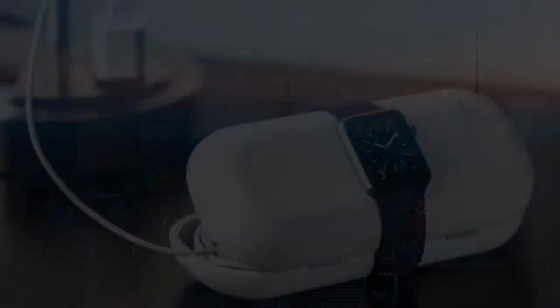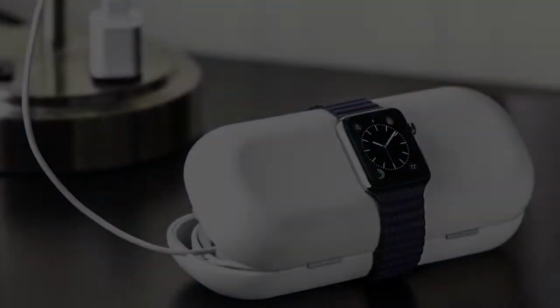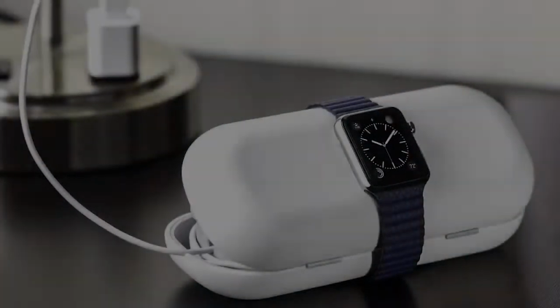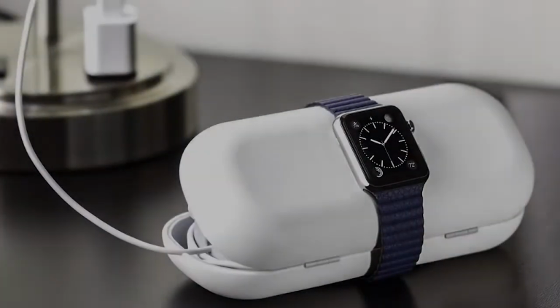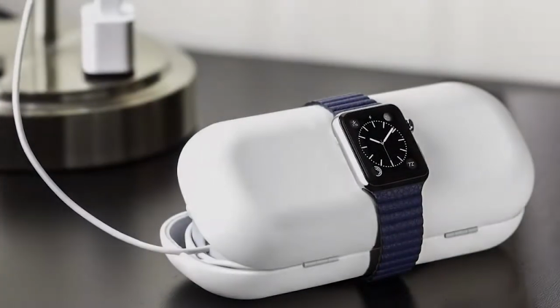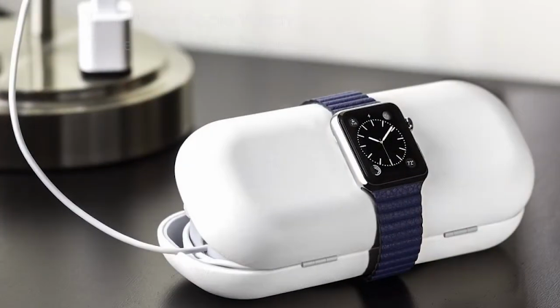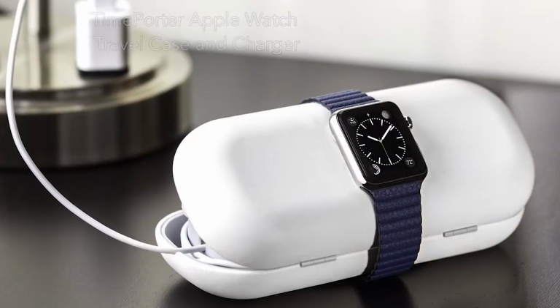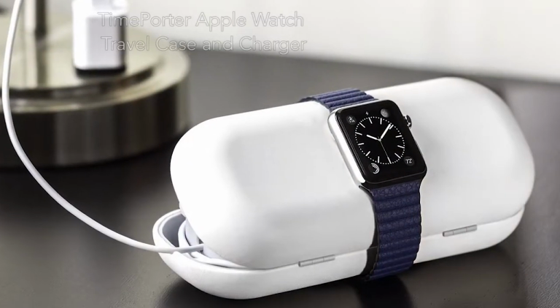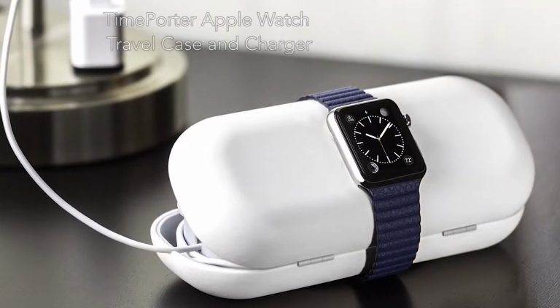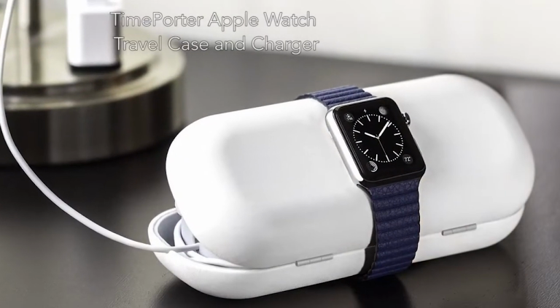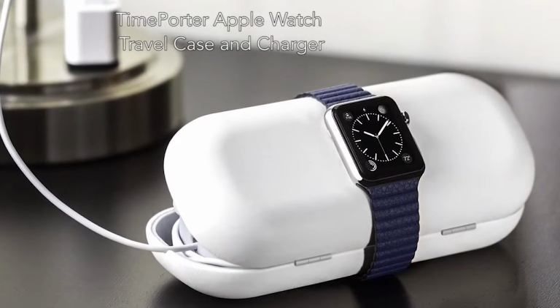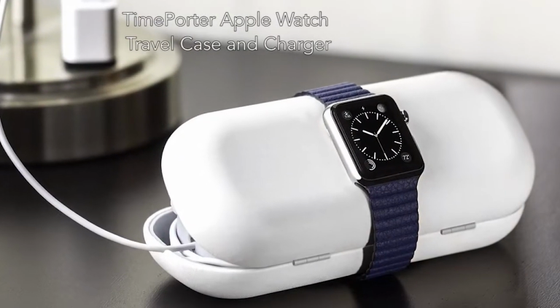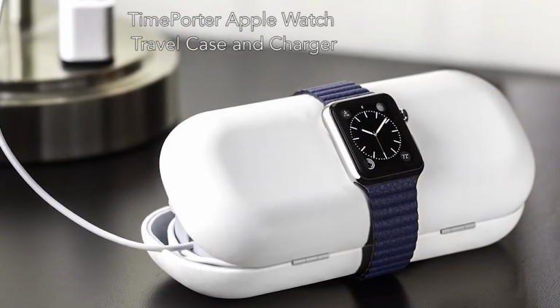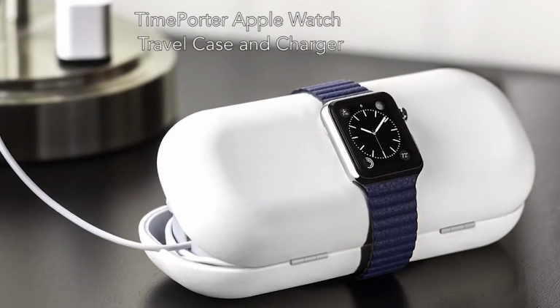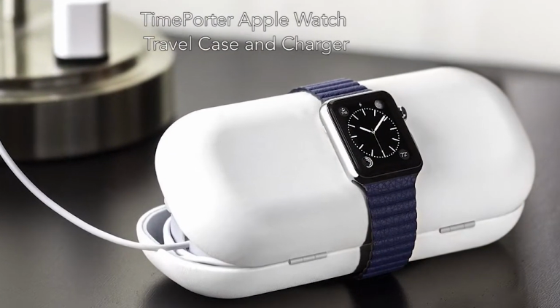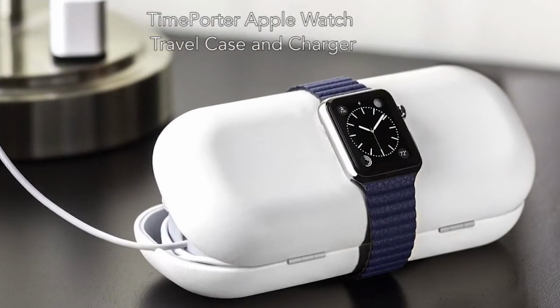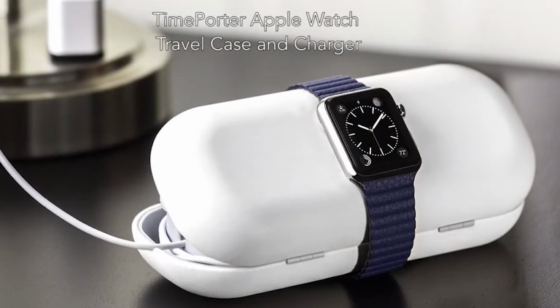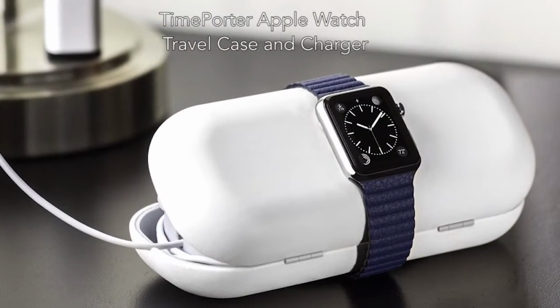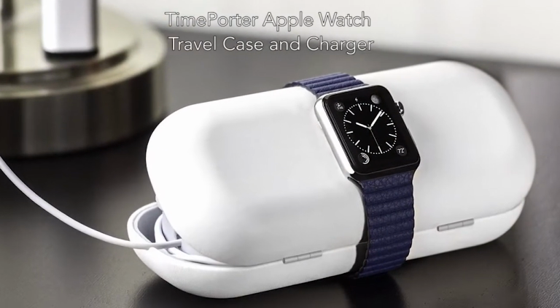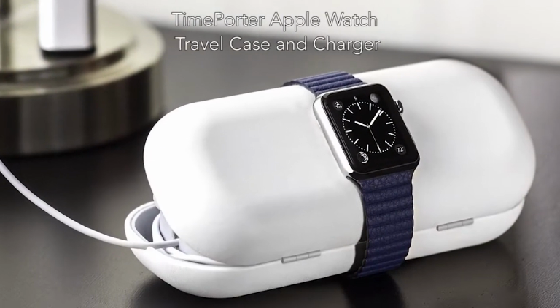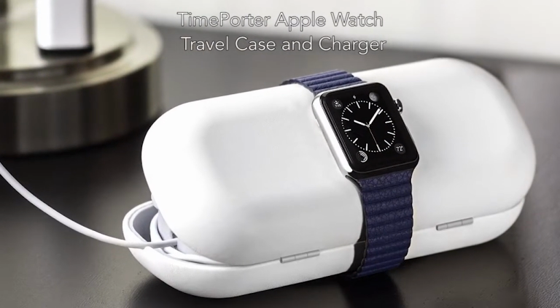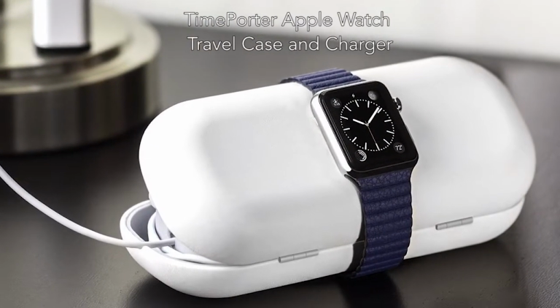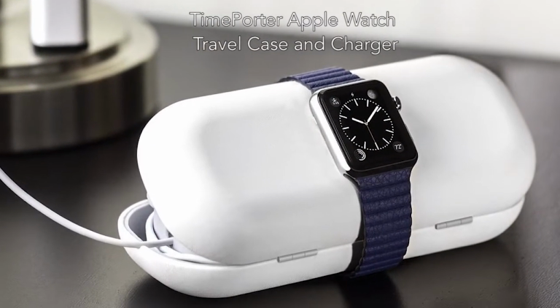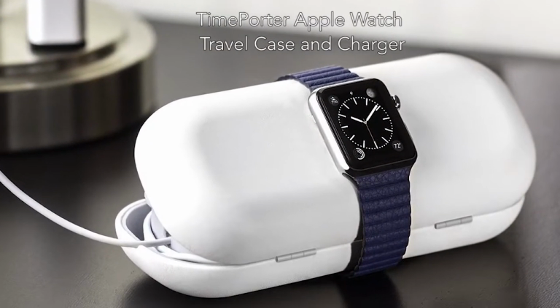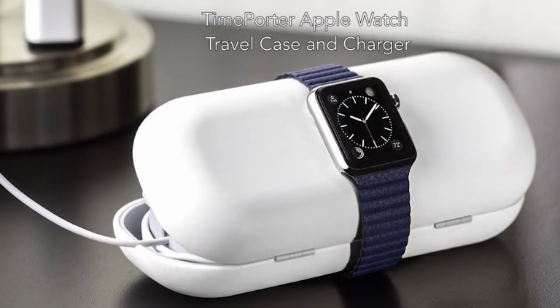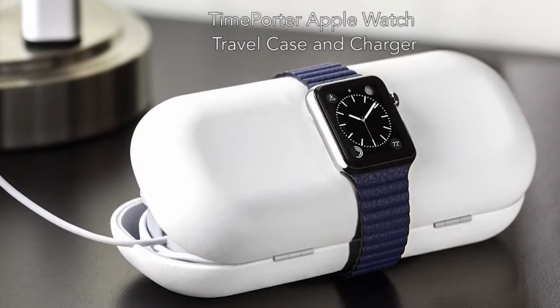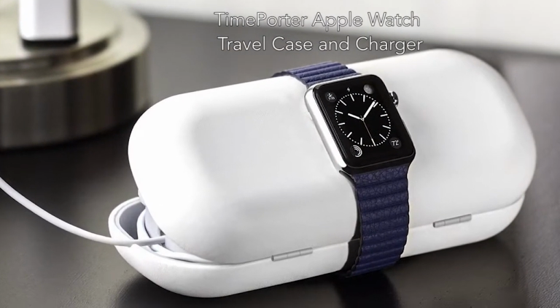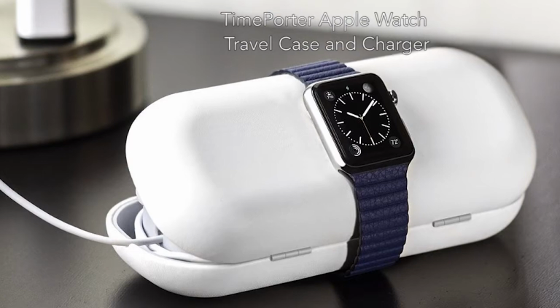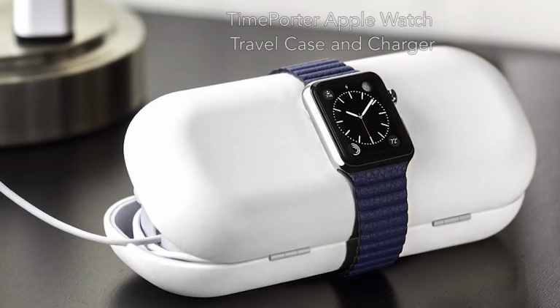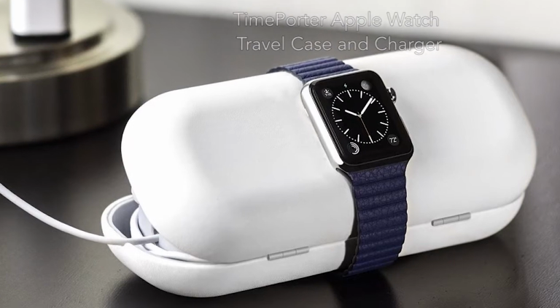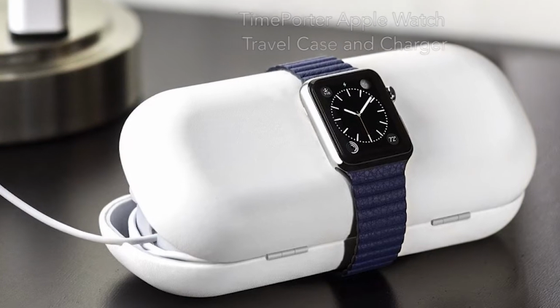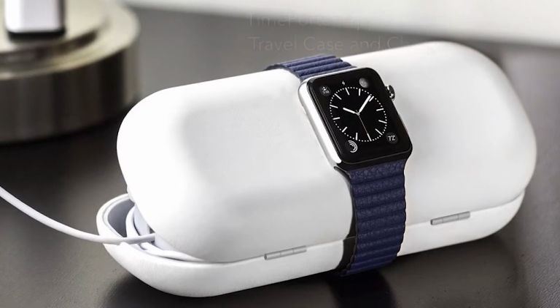First, we have the Time Quarter Apple Watch Travel Case and Charger, which can keep your Apple Watch safe and charged.